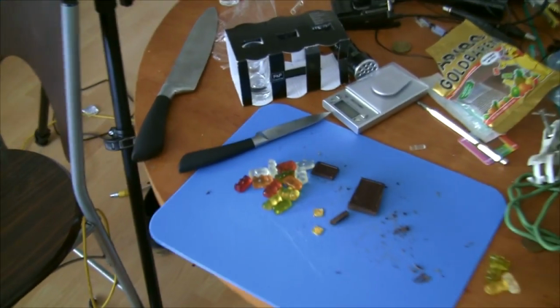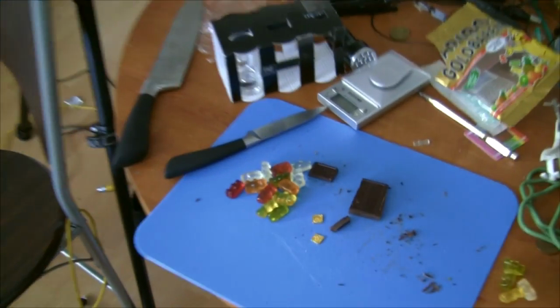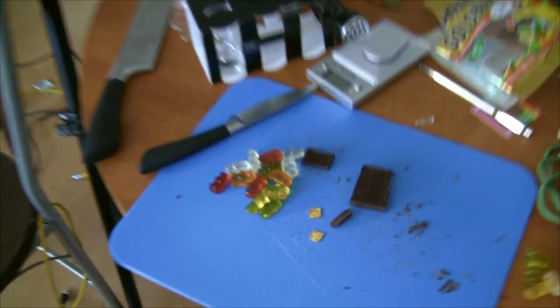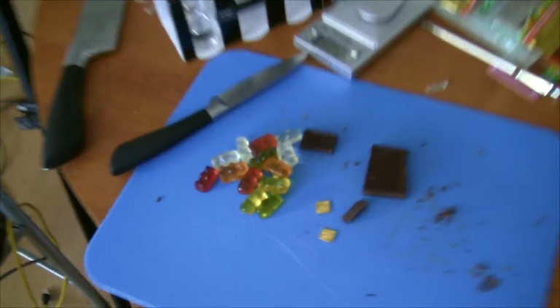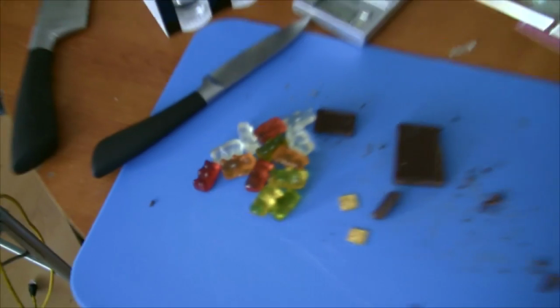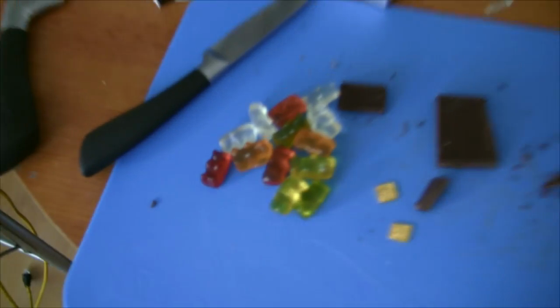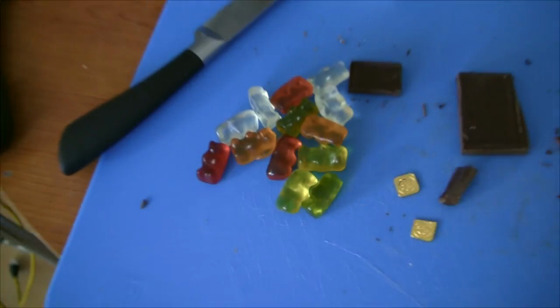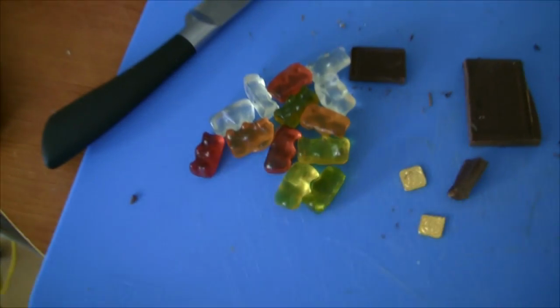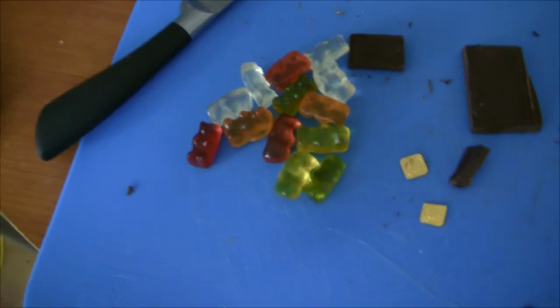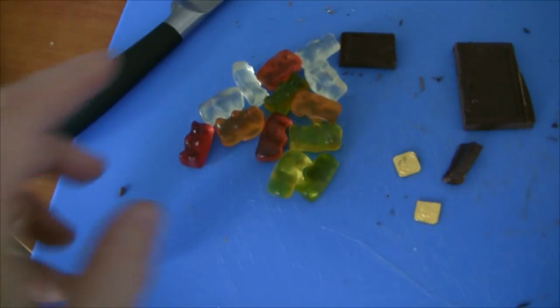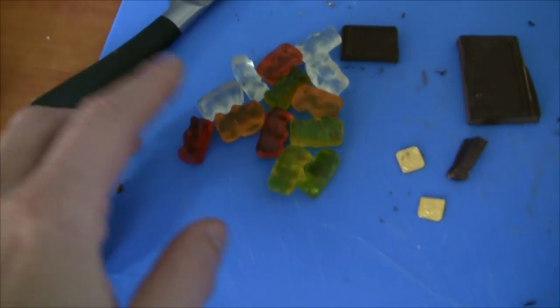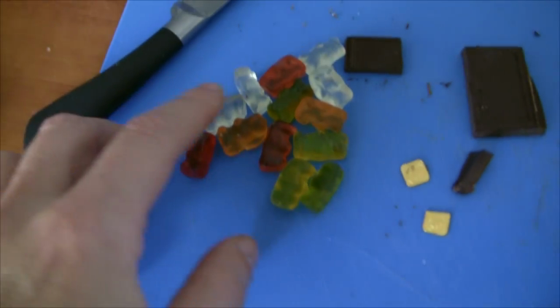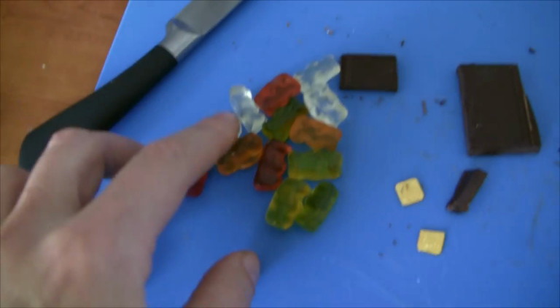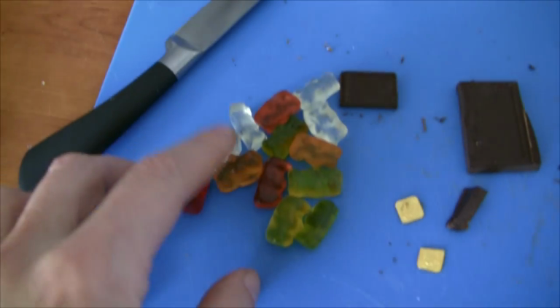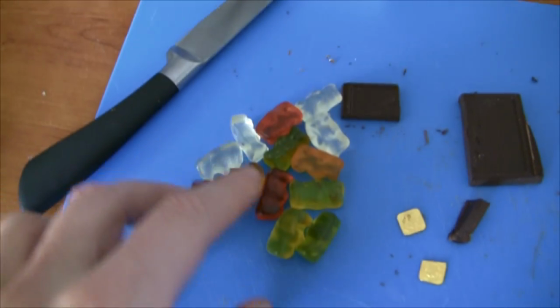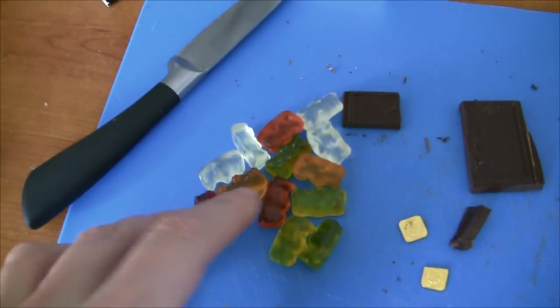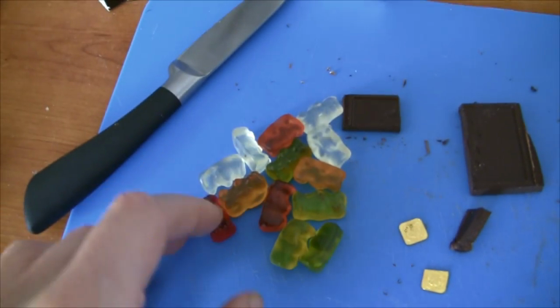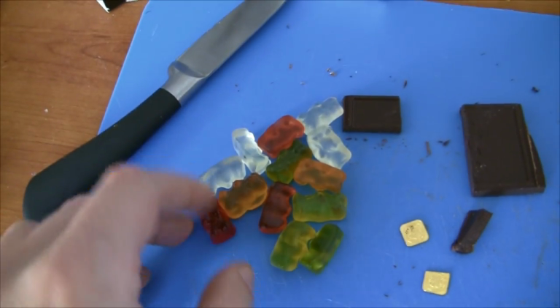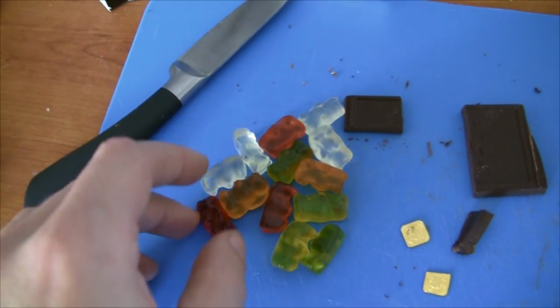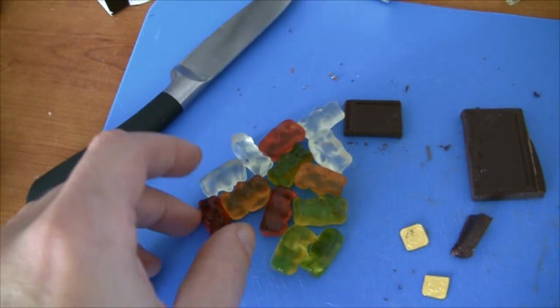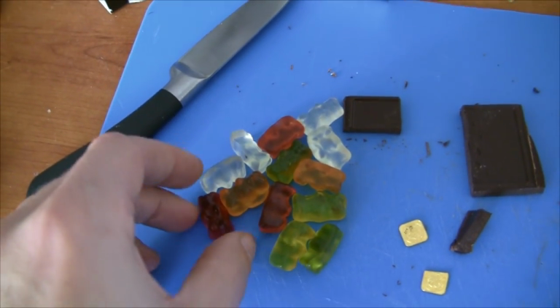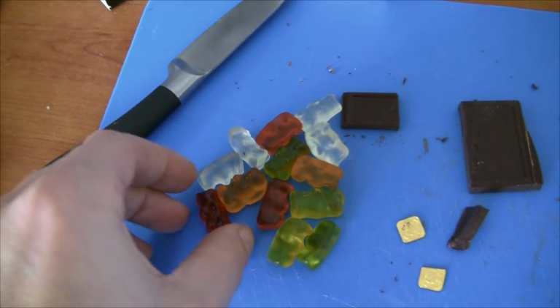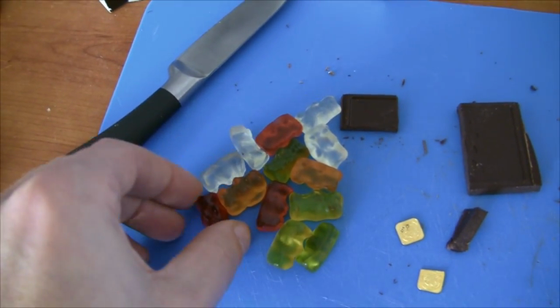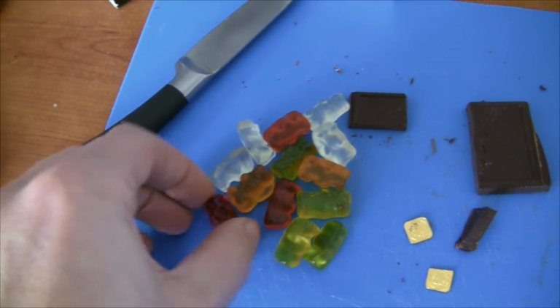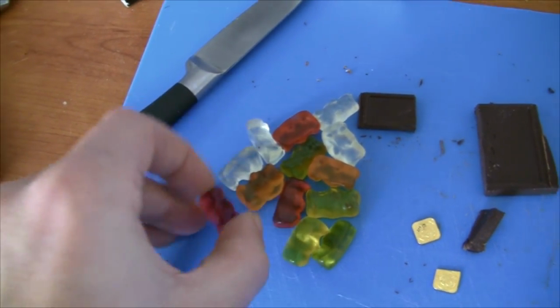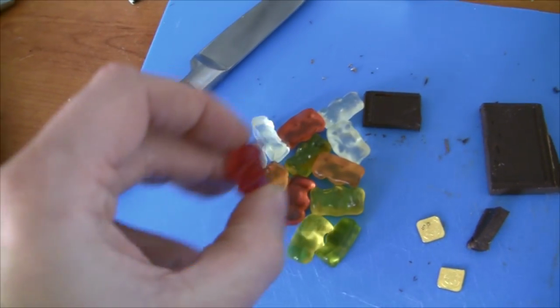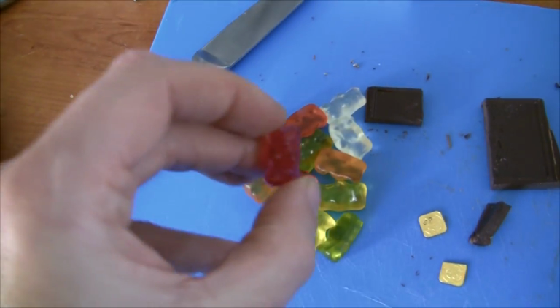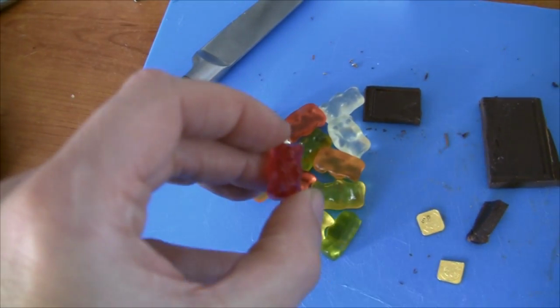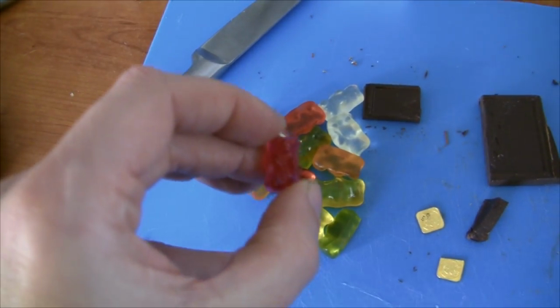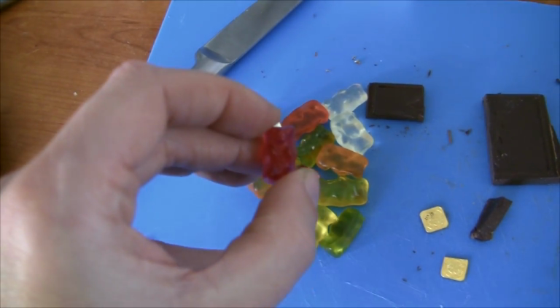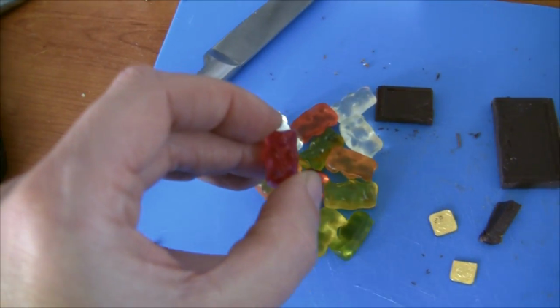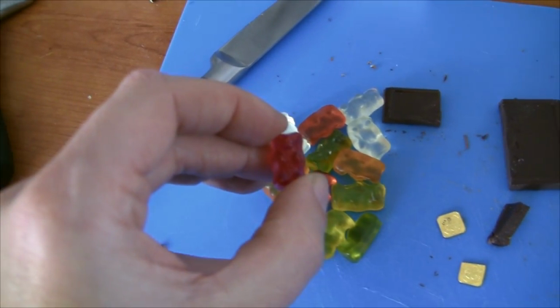Let's have gummy bears — I think I'll have that one.